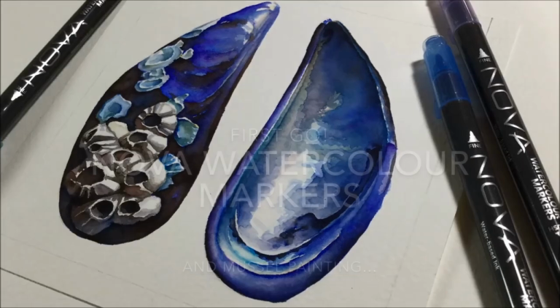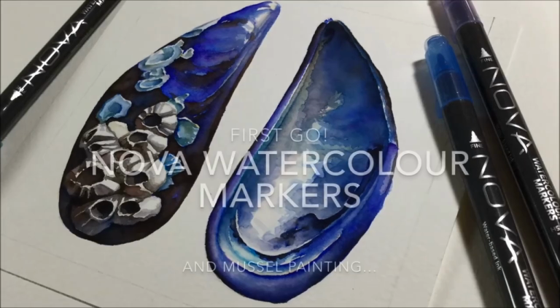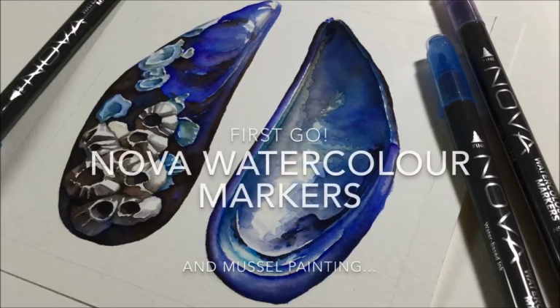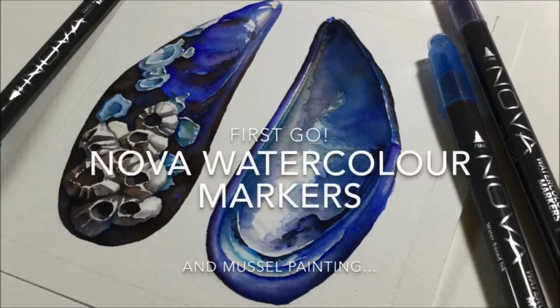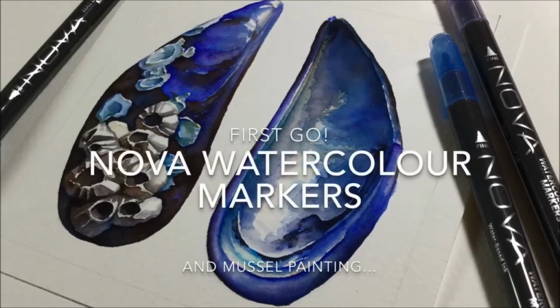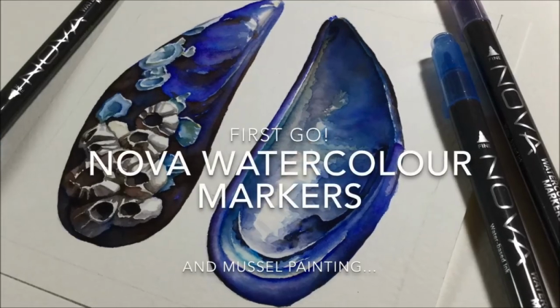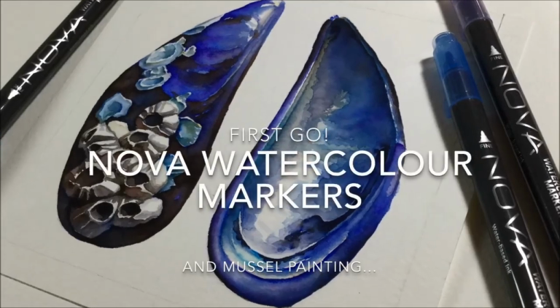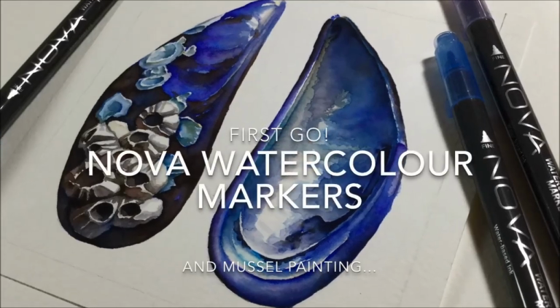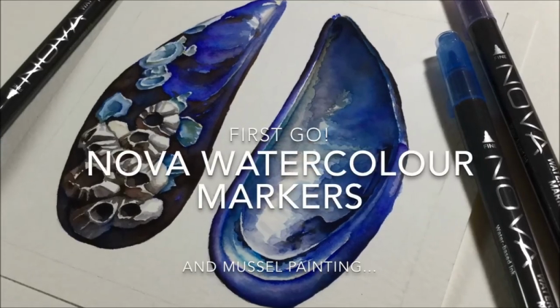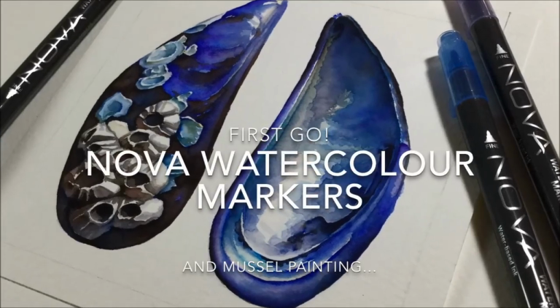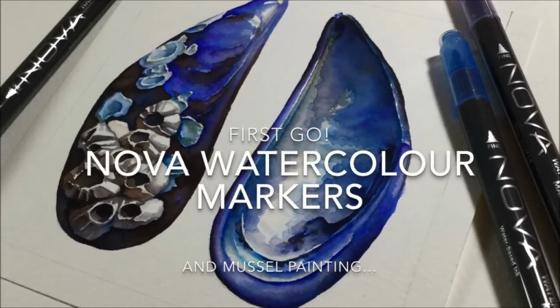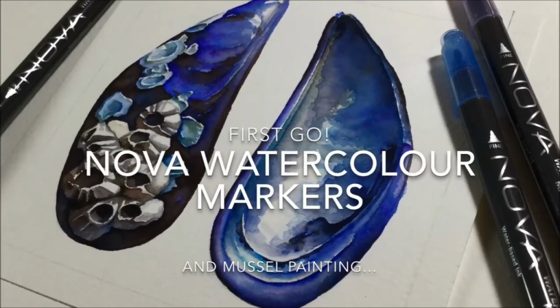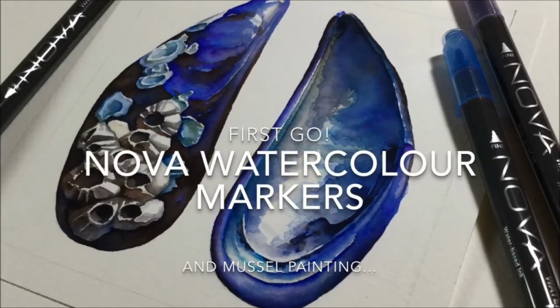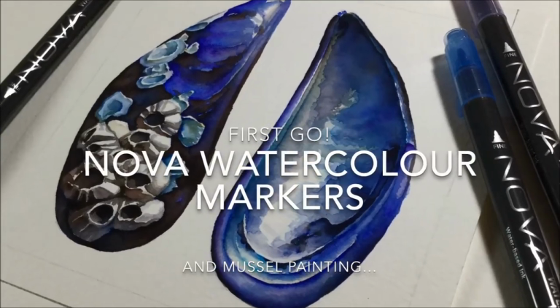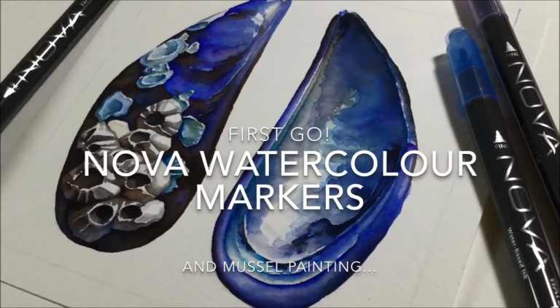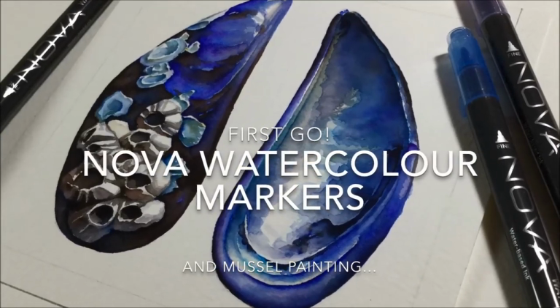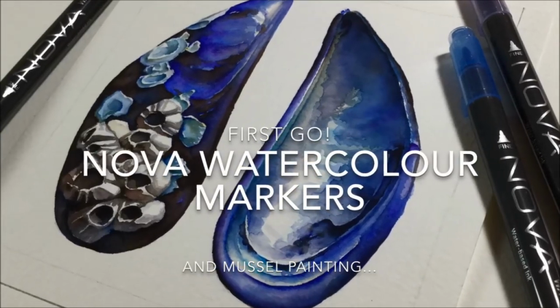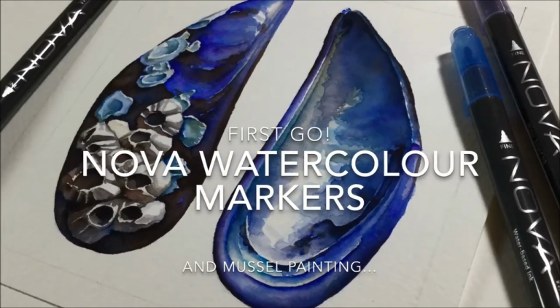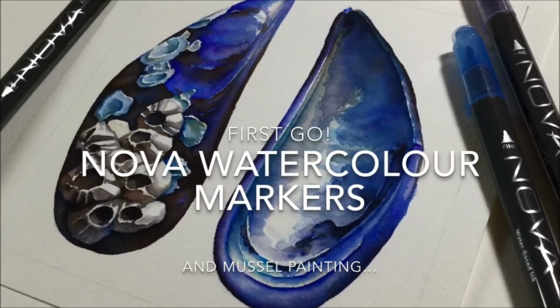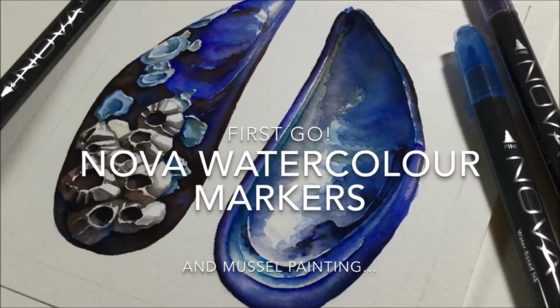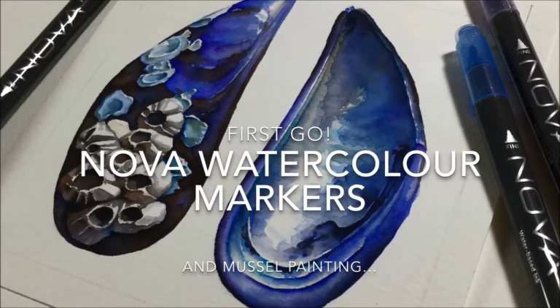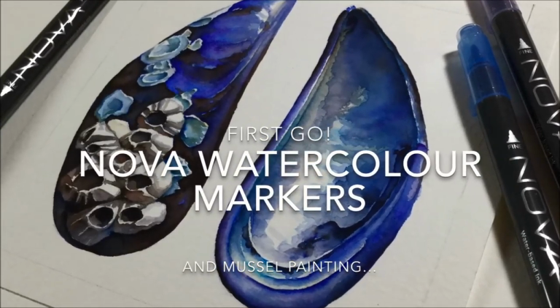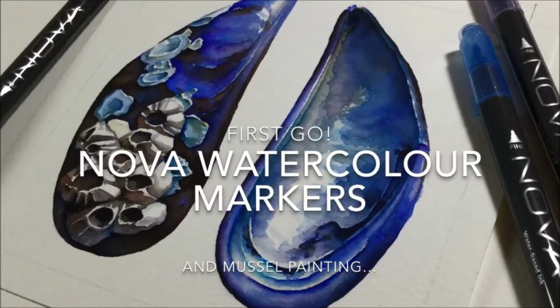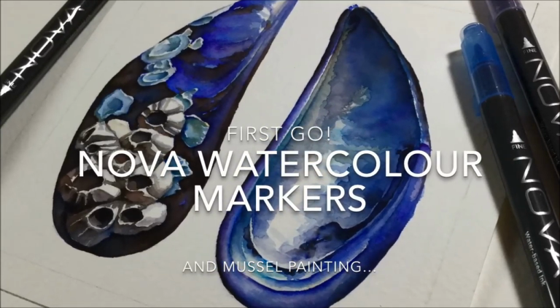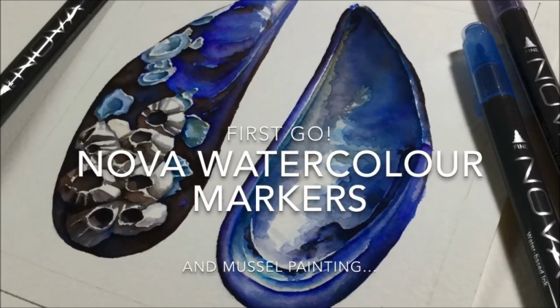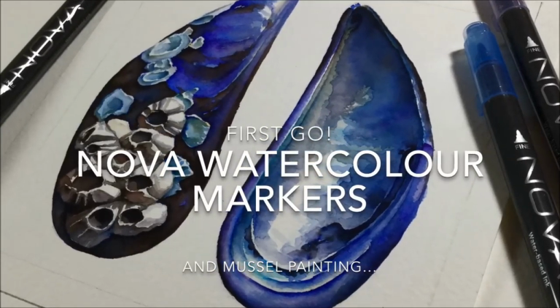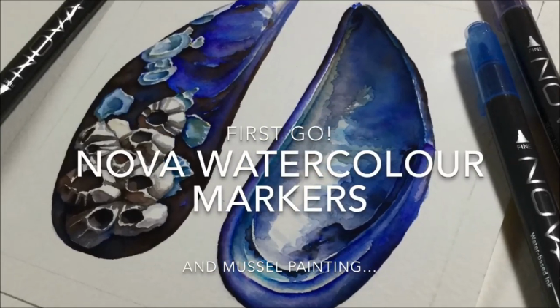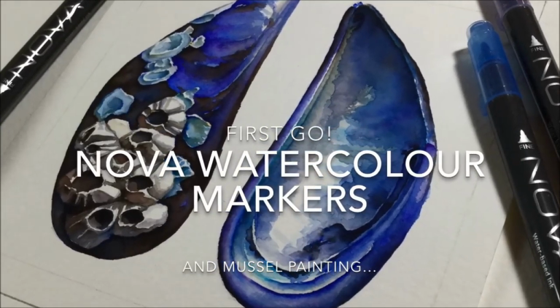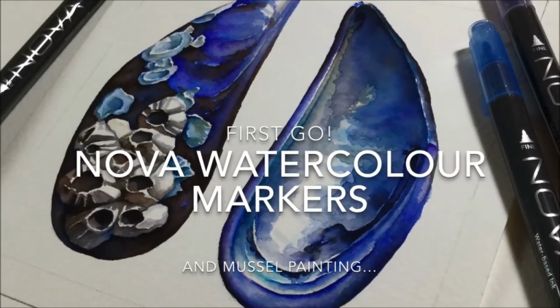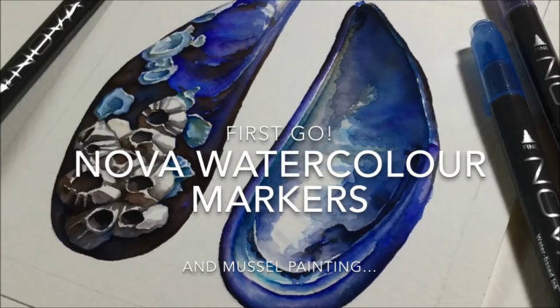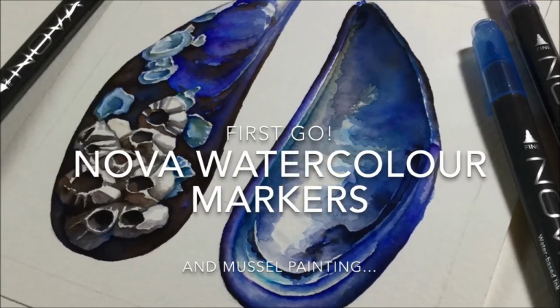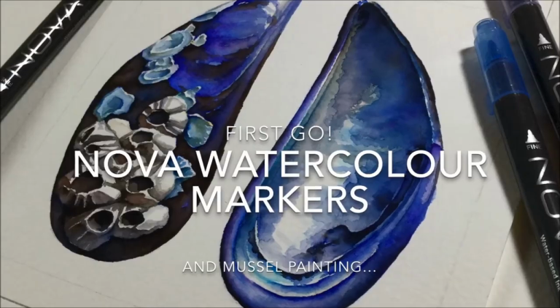Hi, I'm G. Welcome to my channel and this is my first go using NOVA watercolor markers.